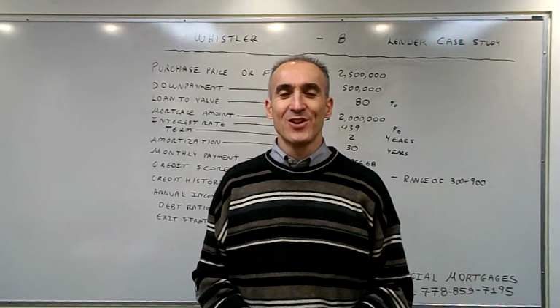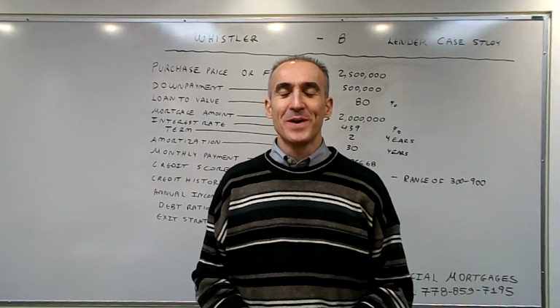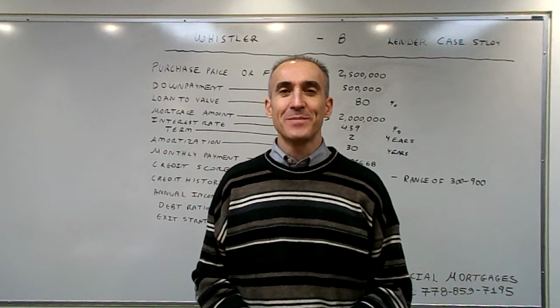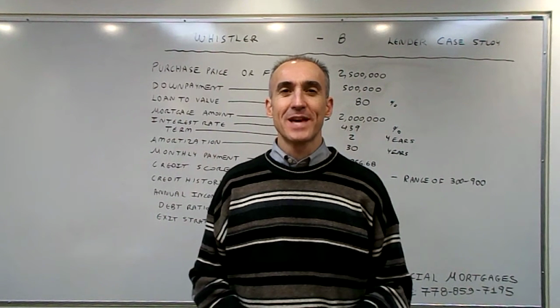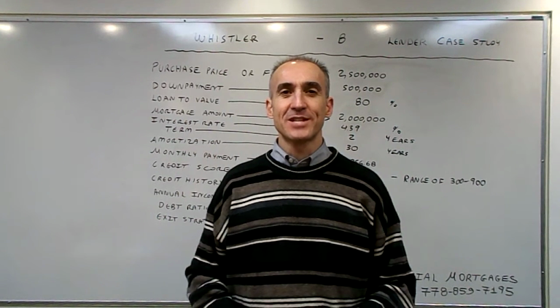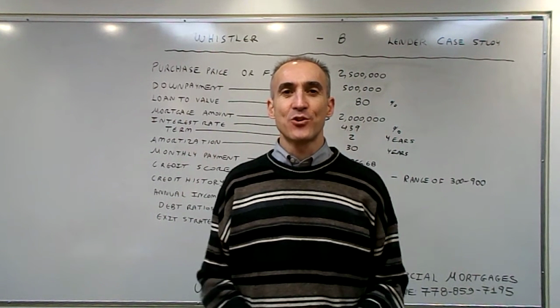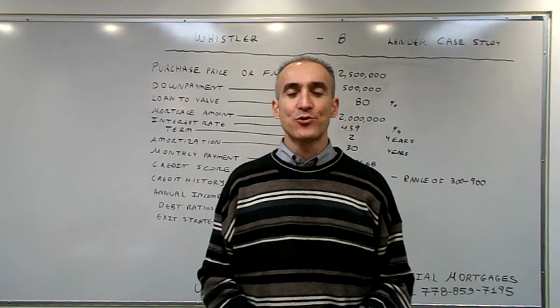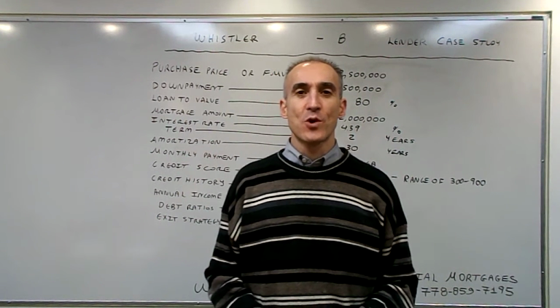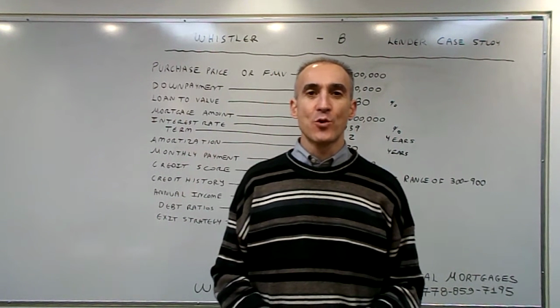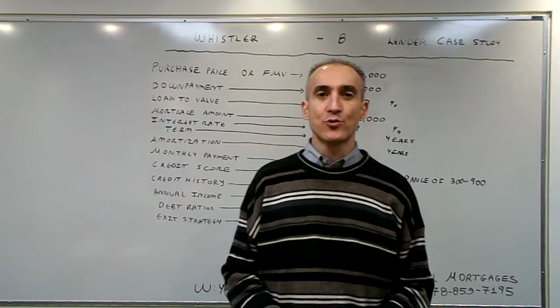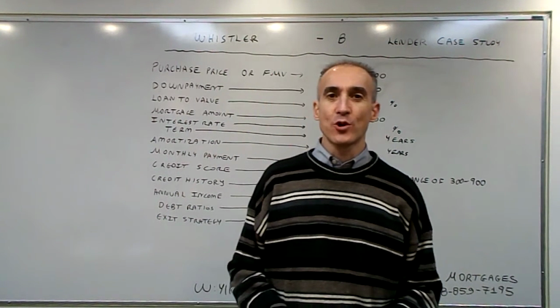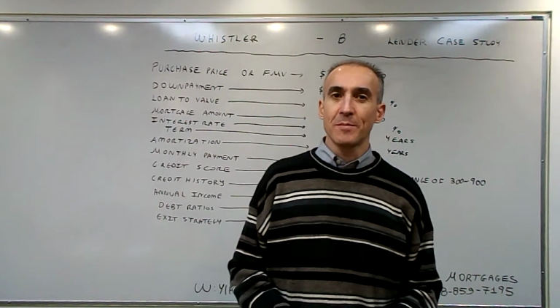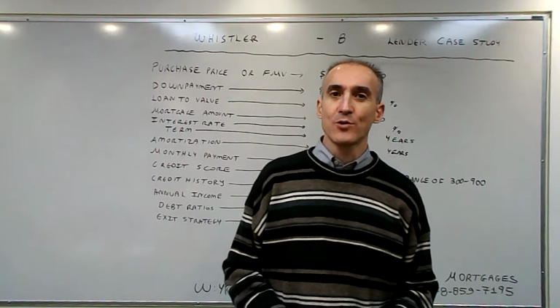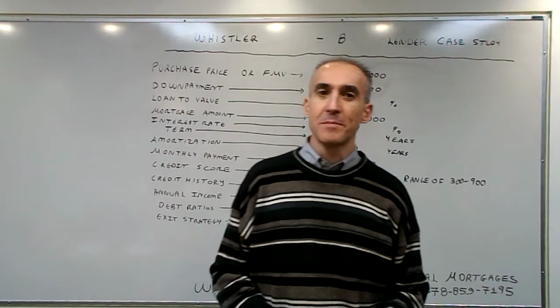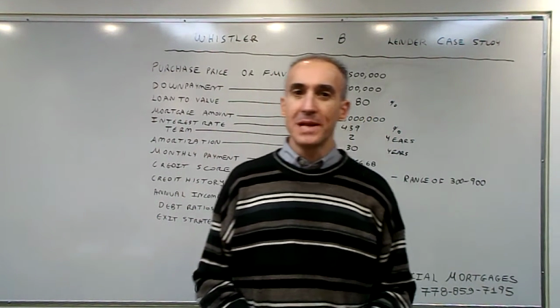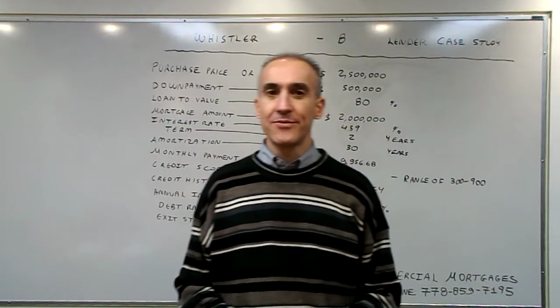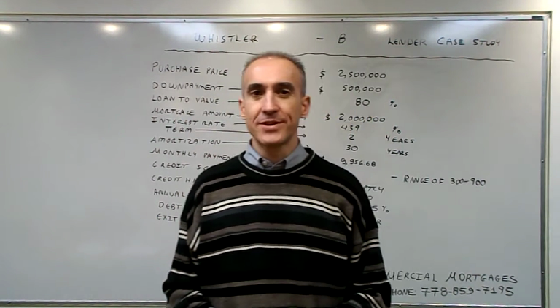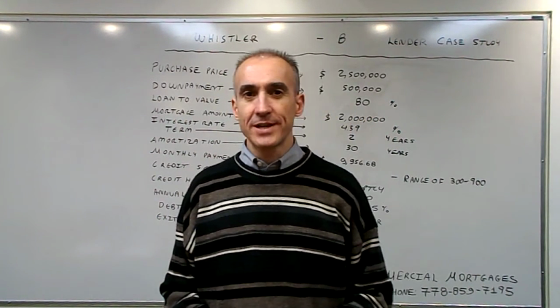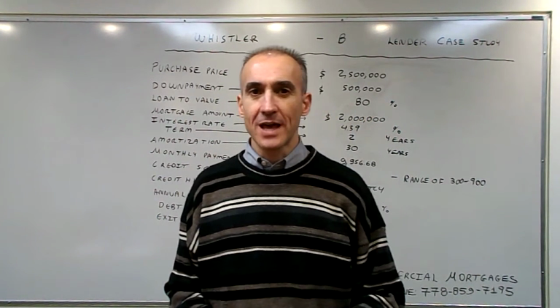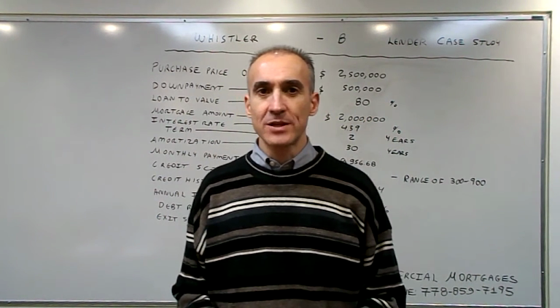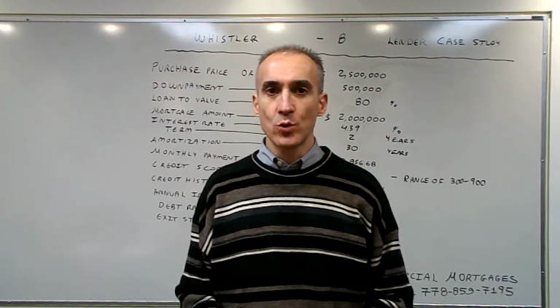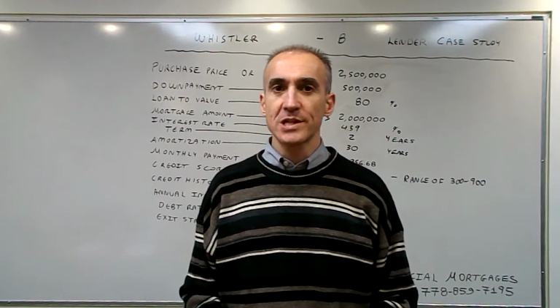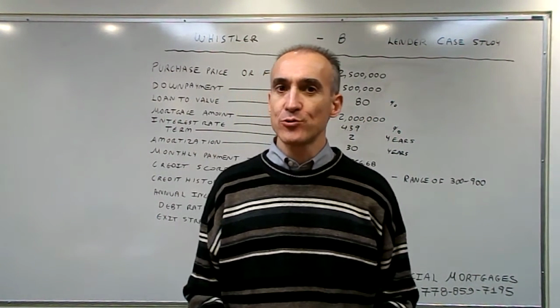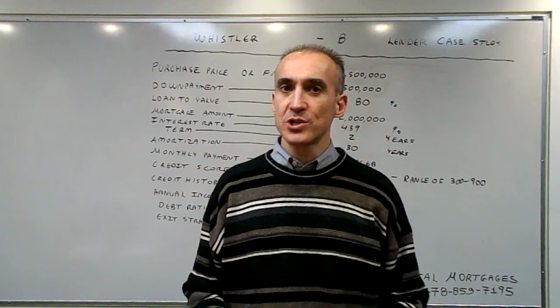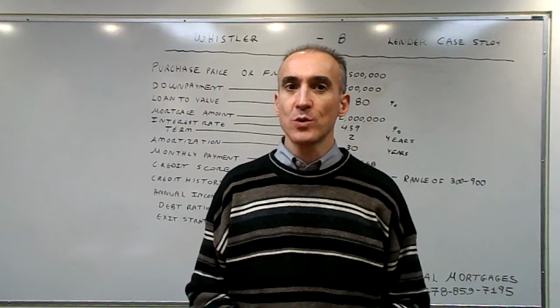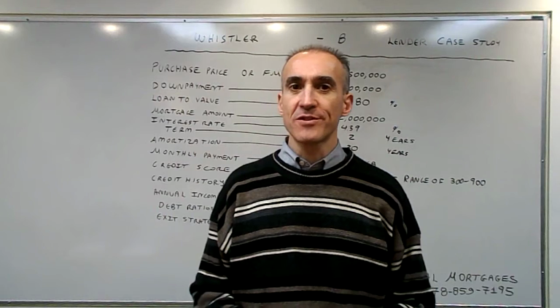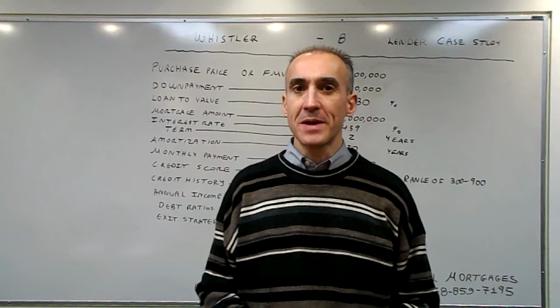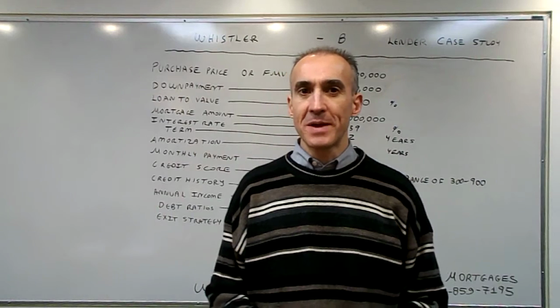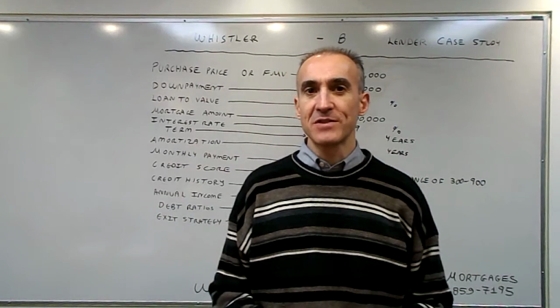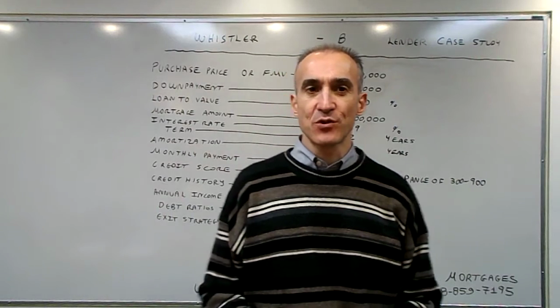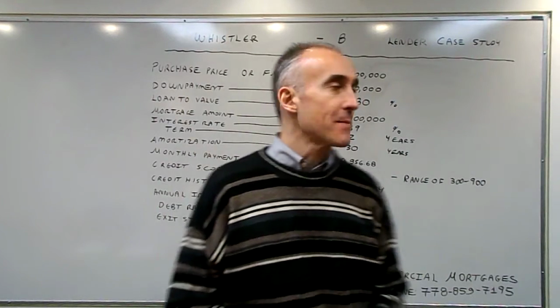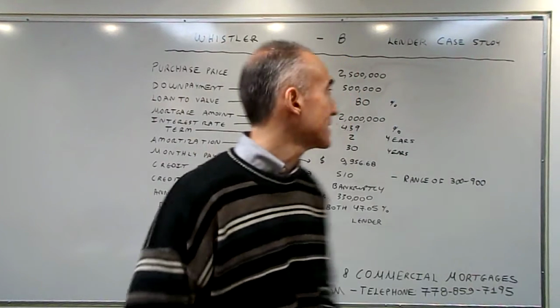Hello, my name is Janssen. Here today we are going to talk about the B-Lender case study in Whistler to see what are the main benefits for the applicant.